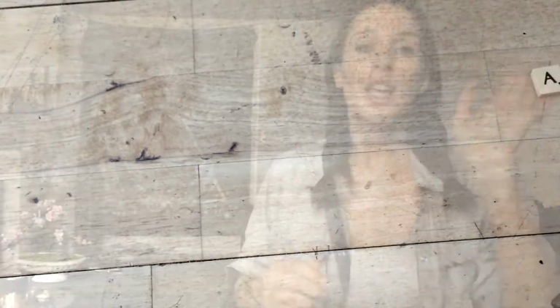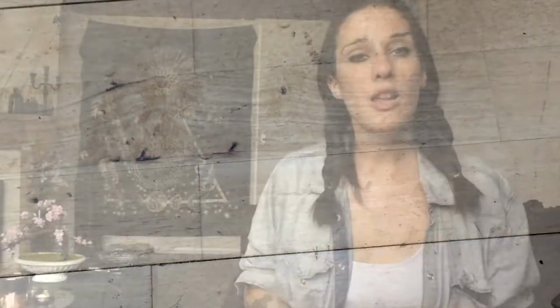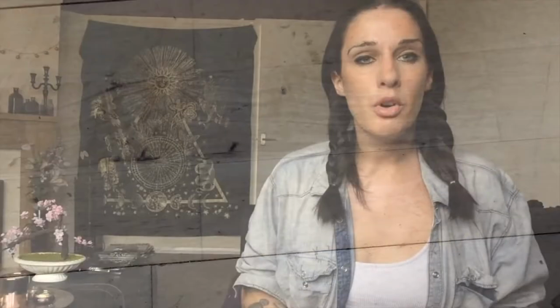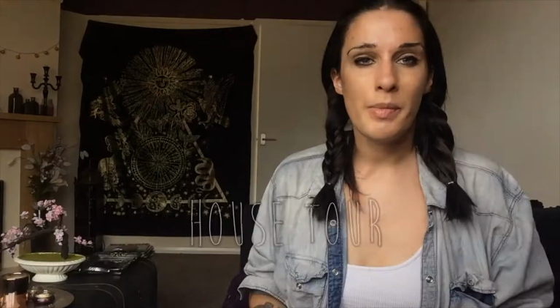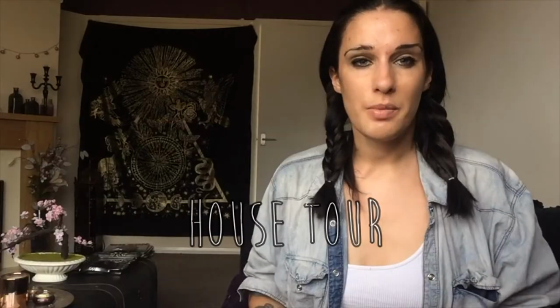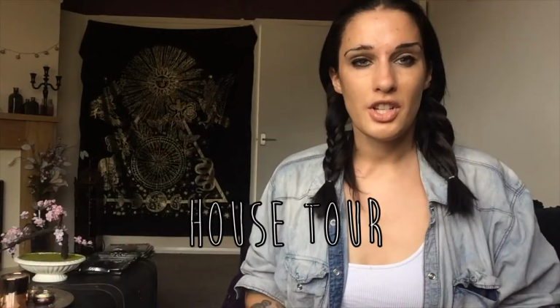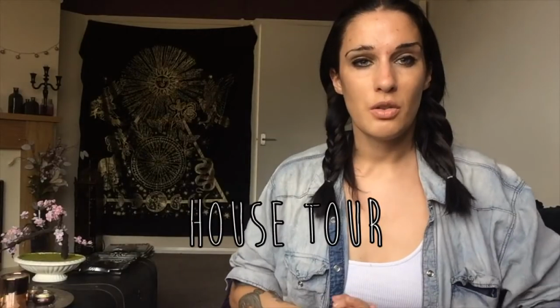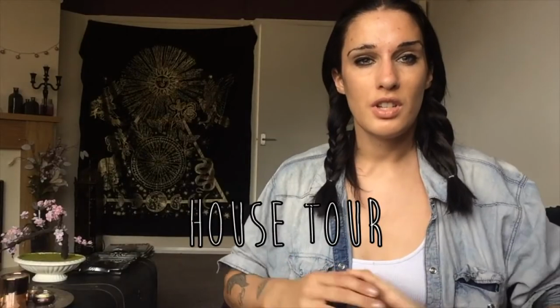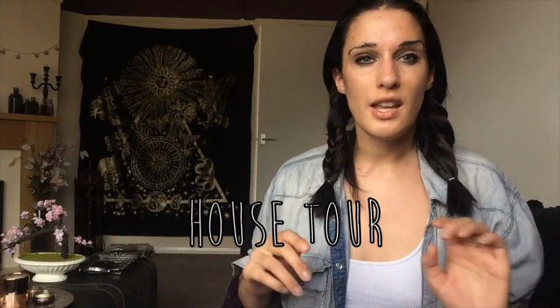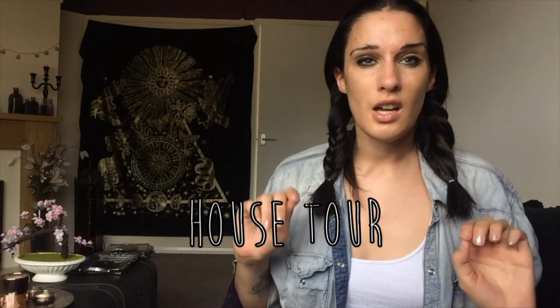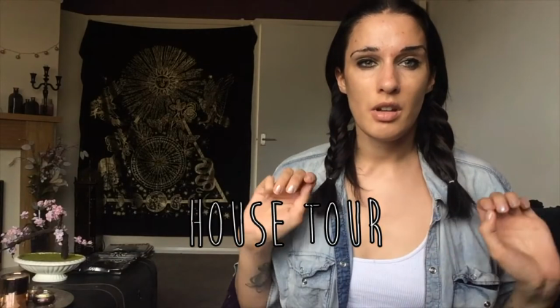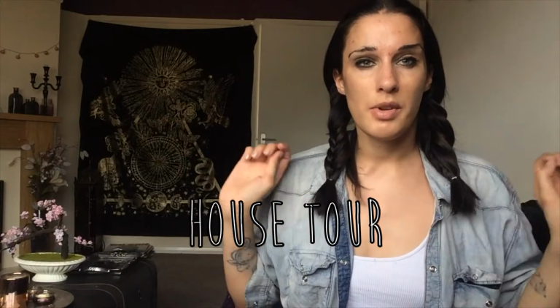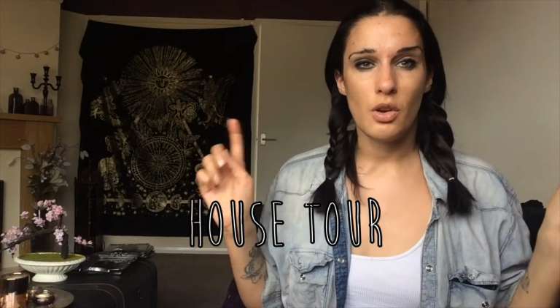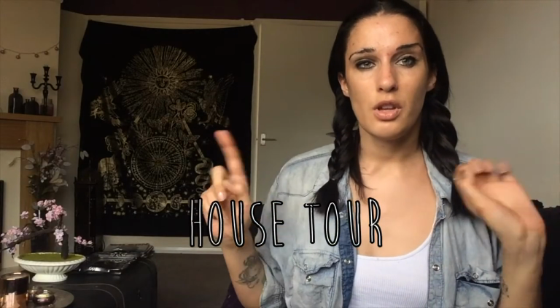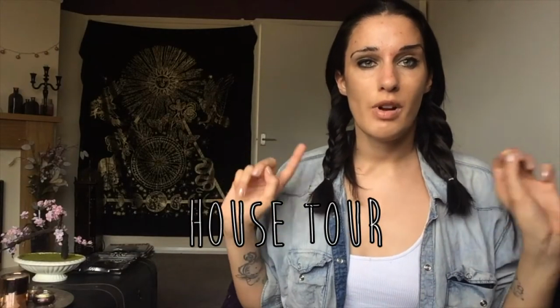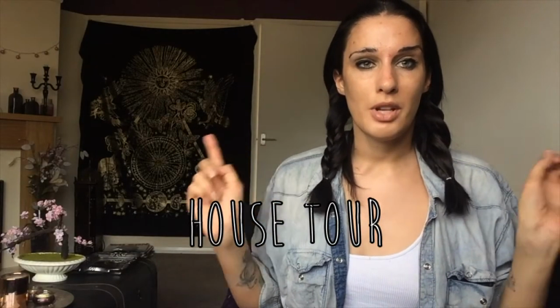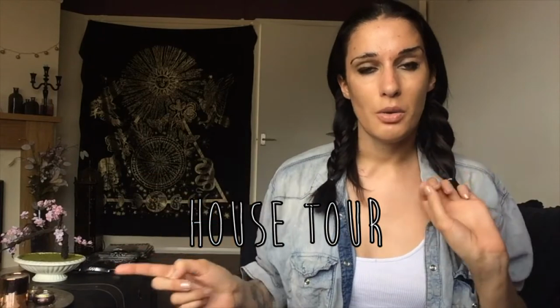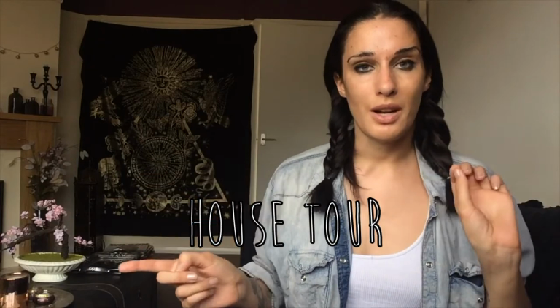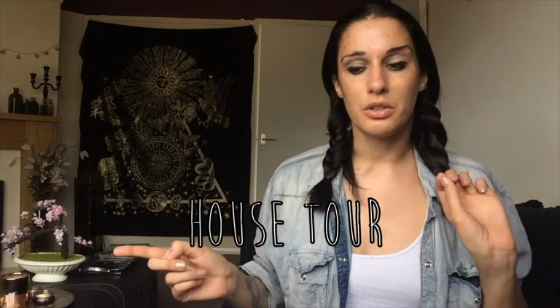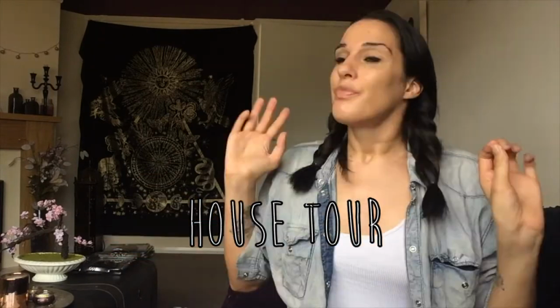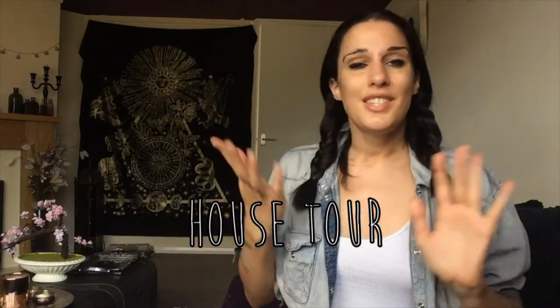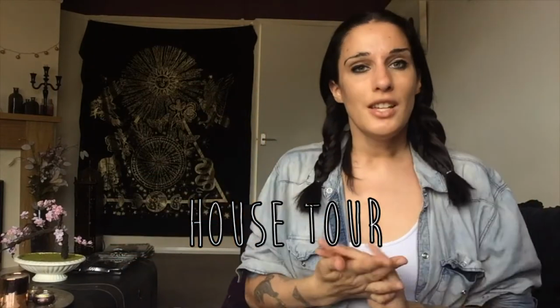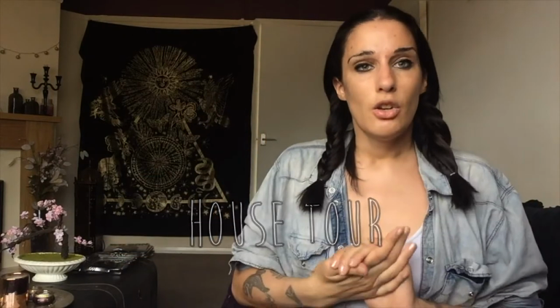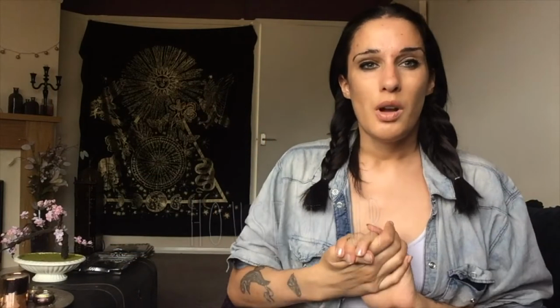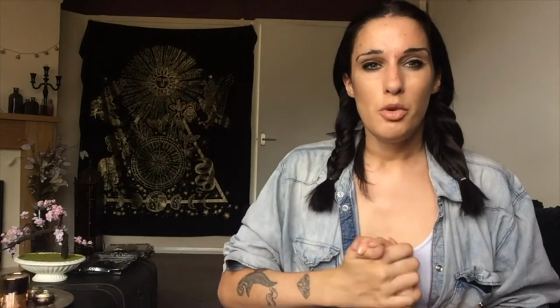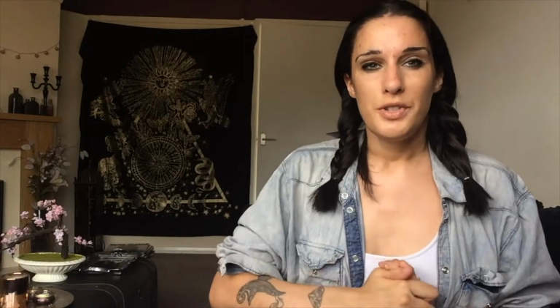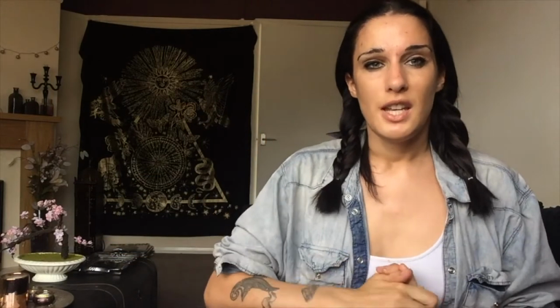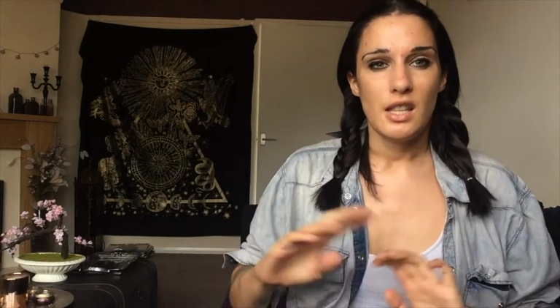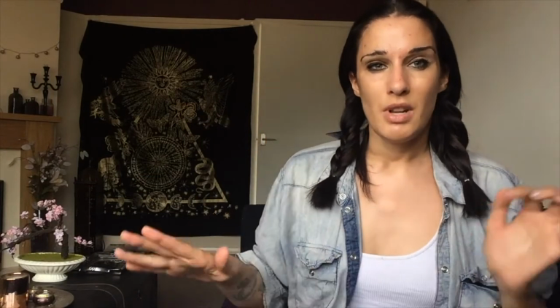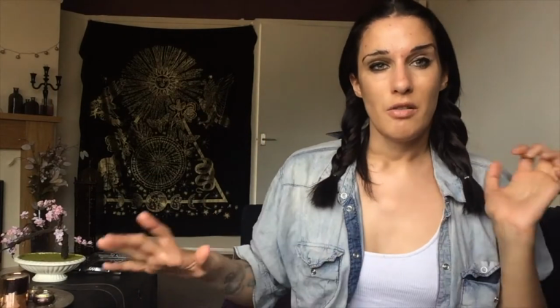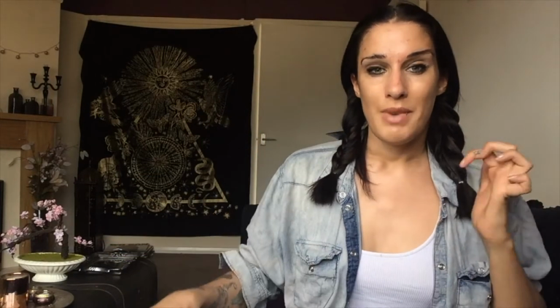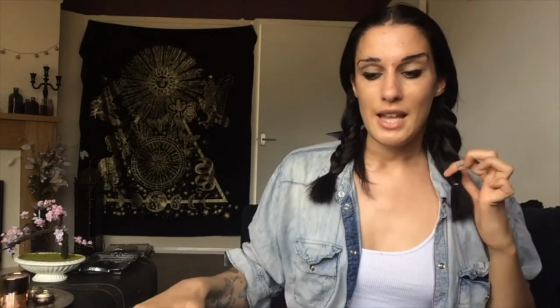Hello and welcome back to my channel. Today I am going to be showing you around my new house. I say new — I moved in in the middle of May.